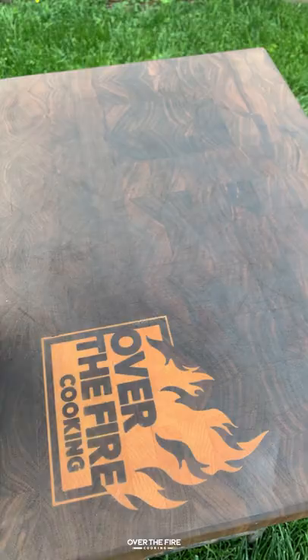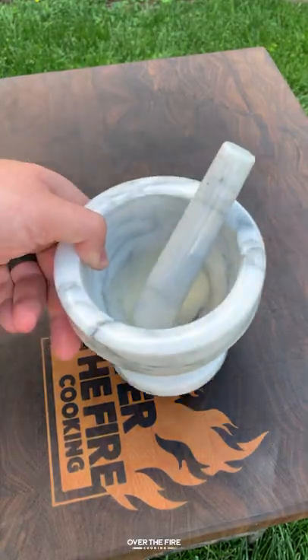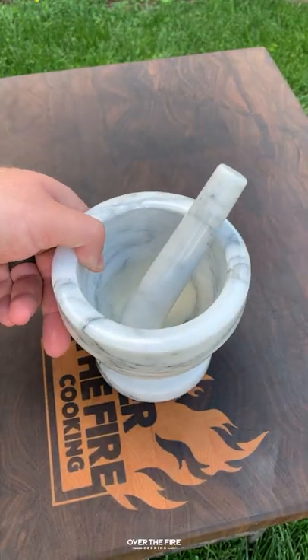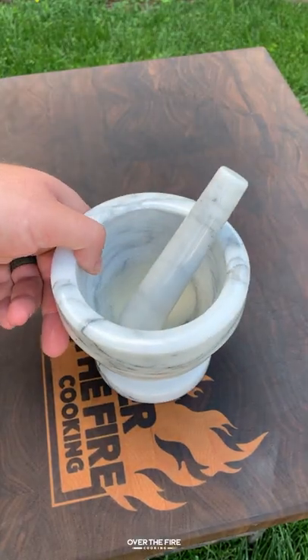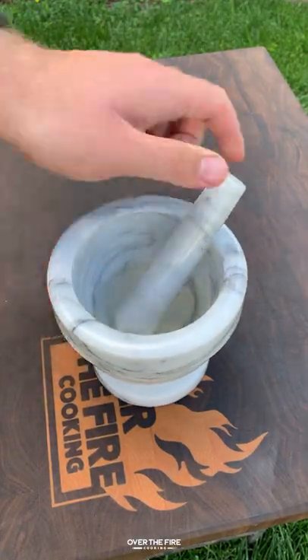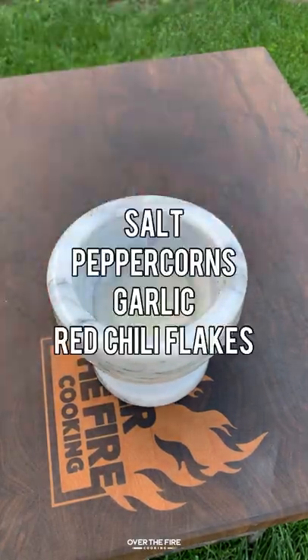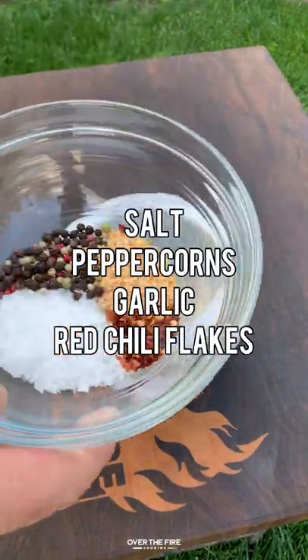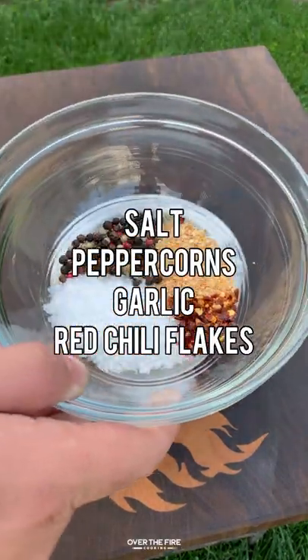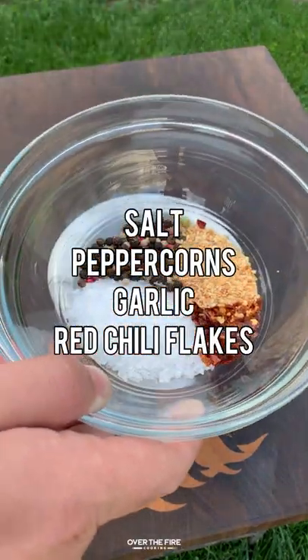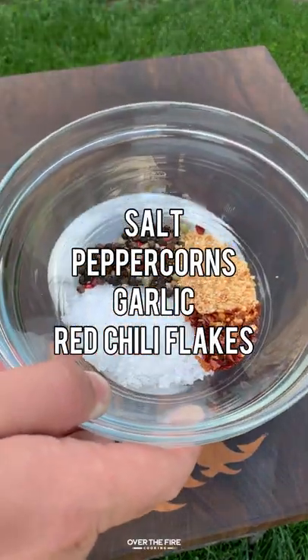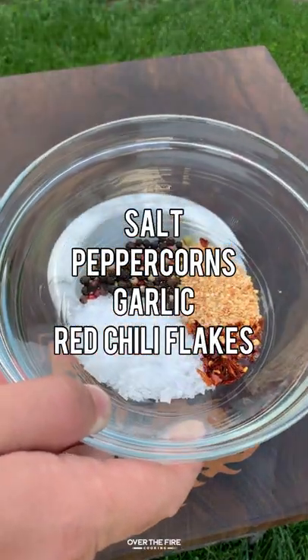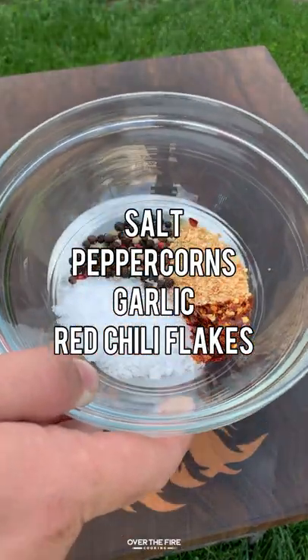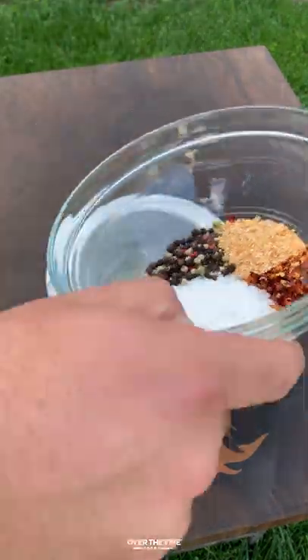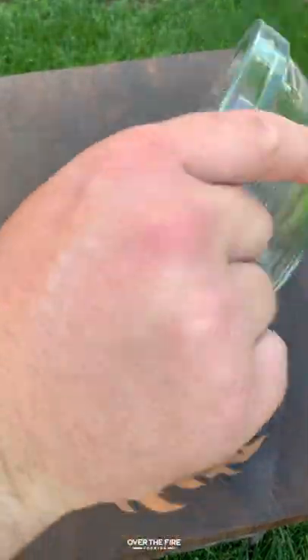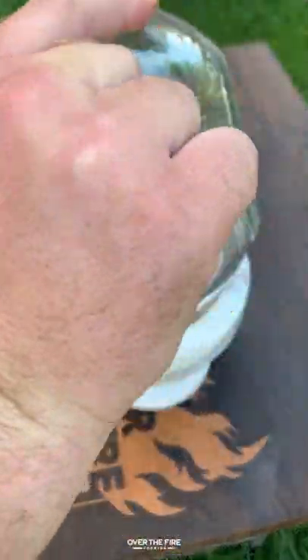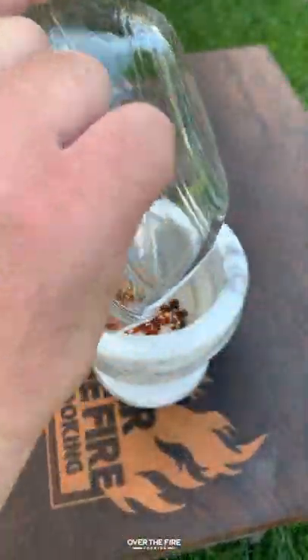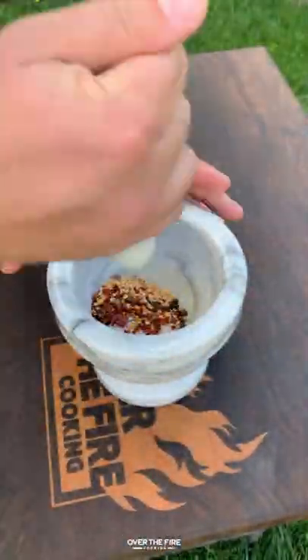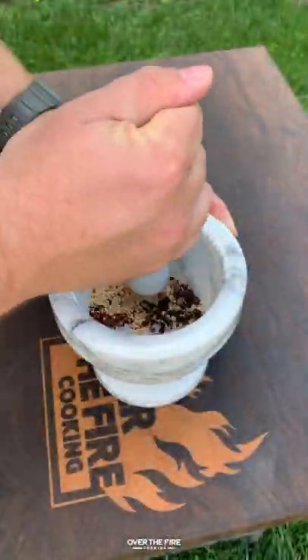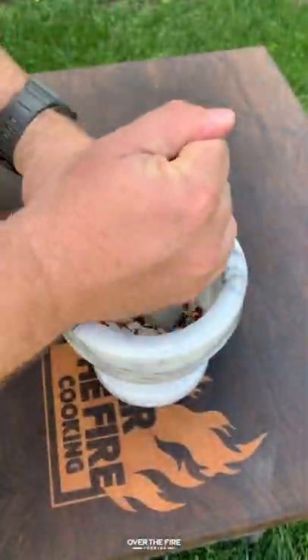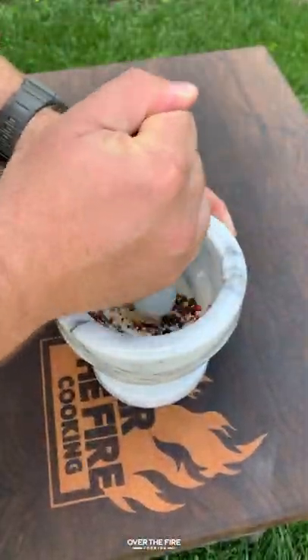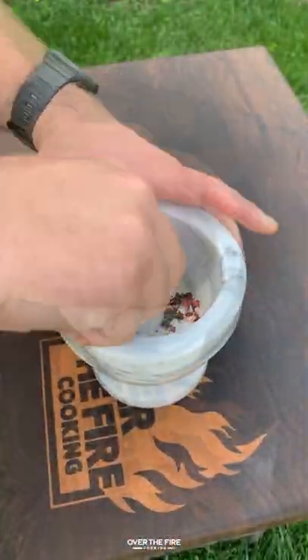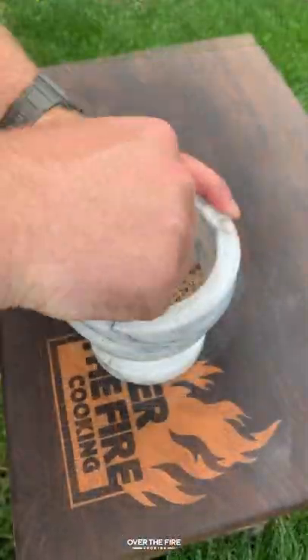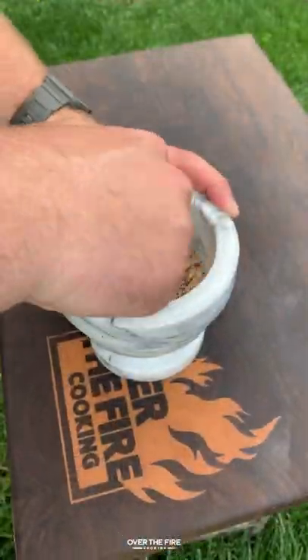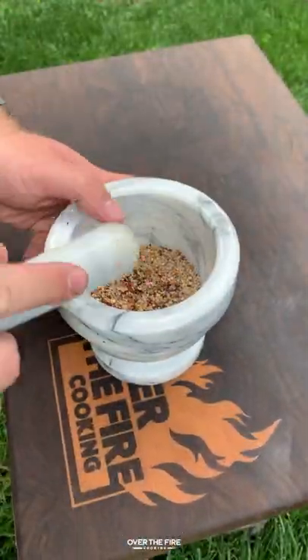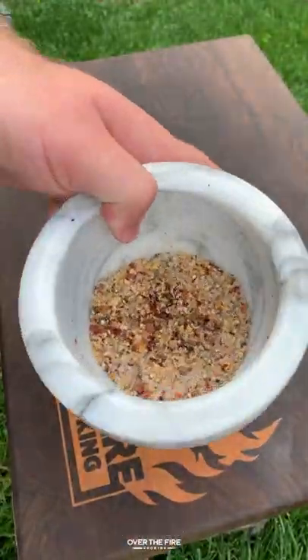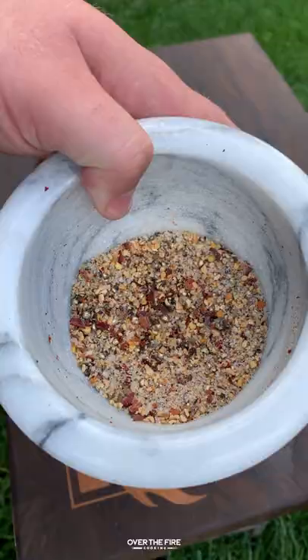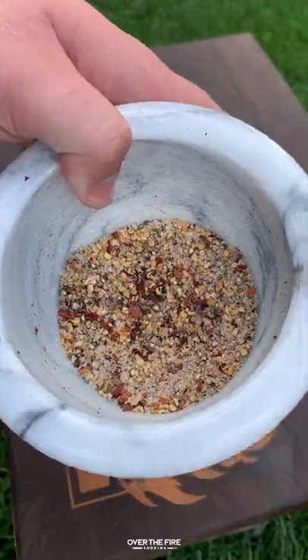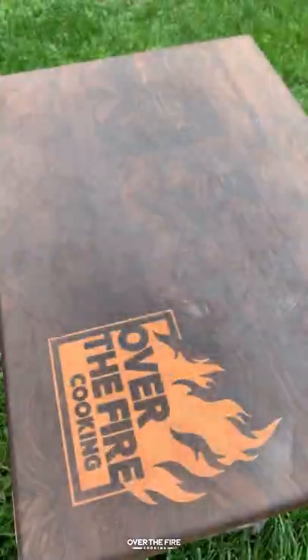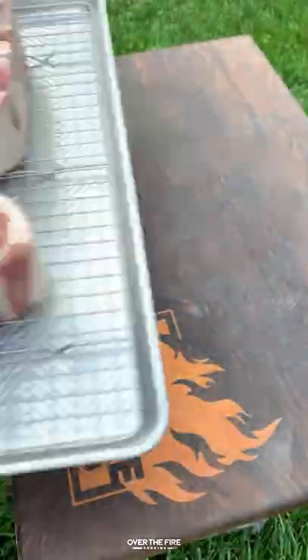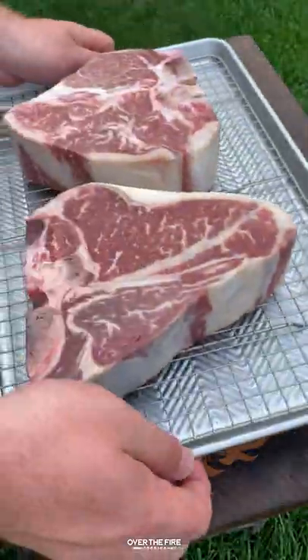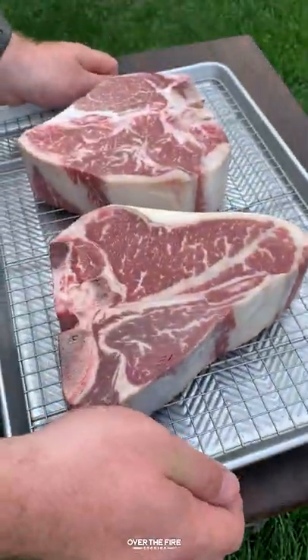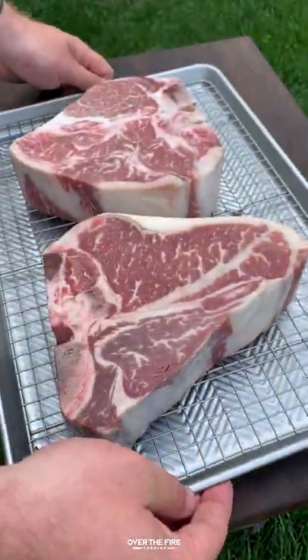Grilled Surf and Turf is on the menu with buffalo trays. I'm going to mix up some salt, pepper, garlic, and red chili flakes.